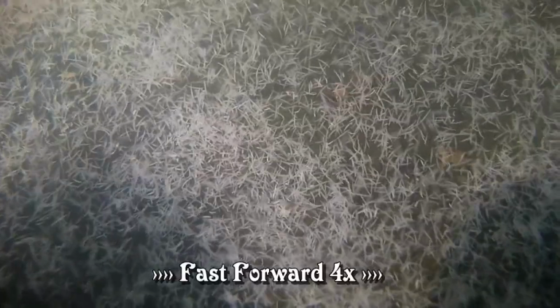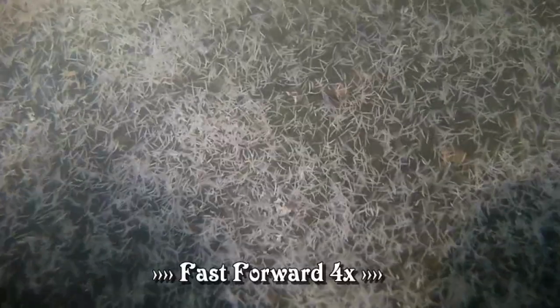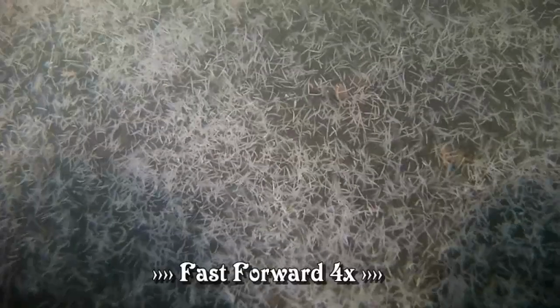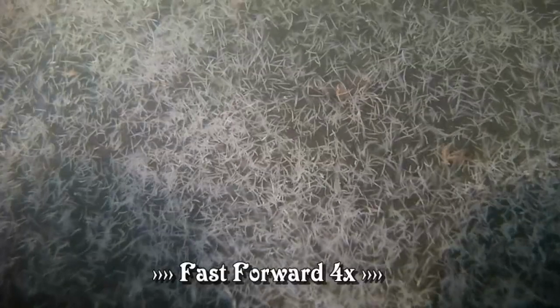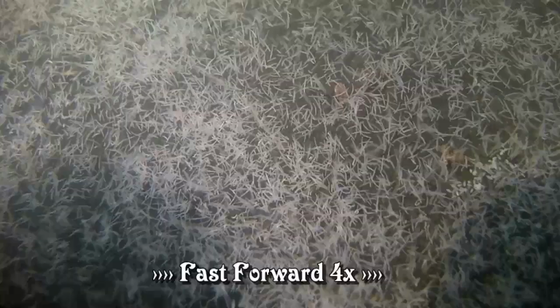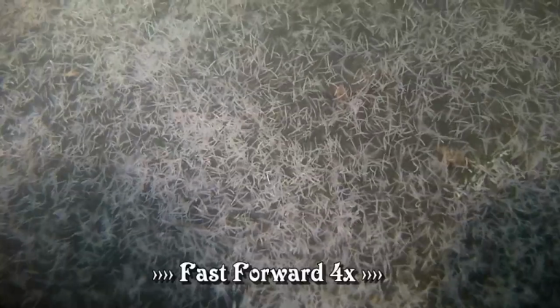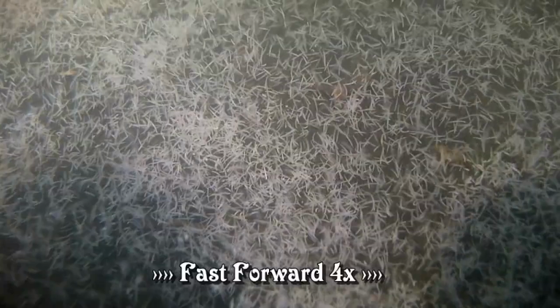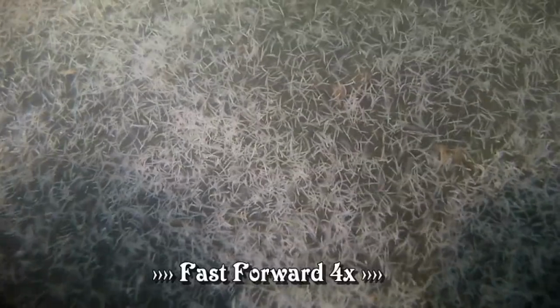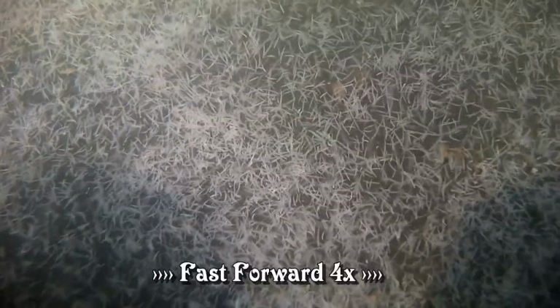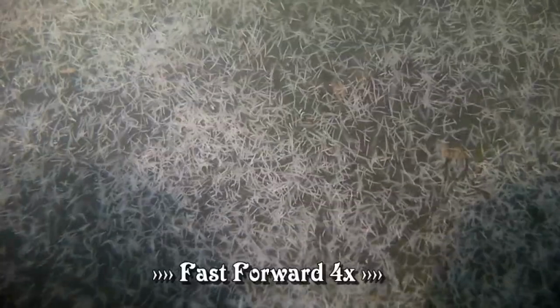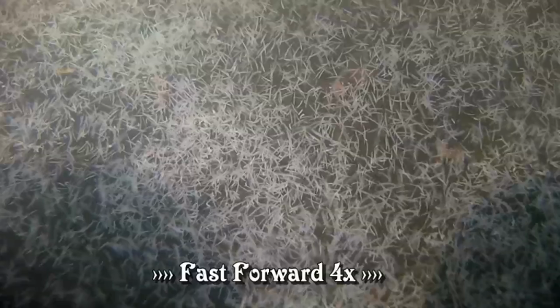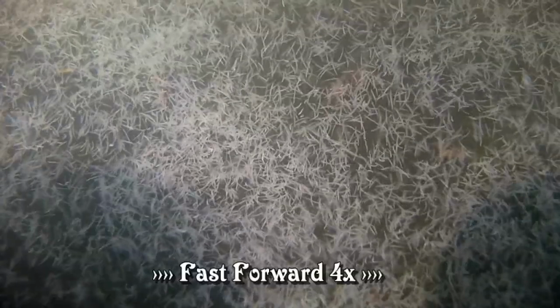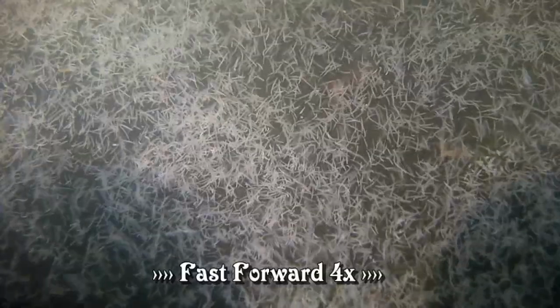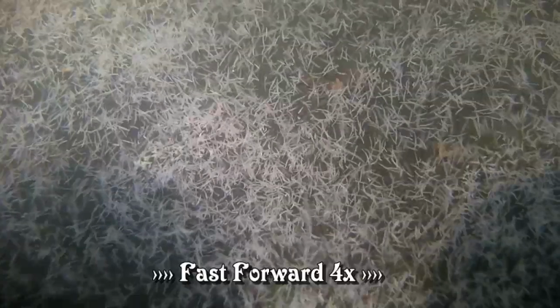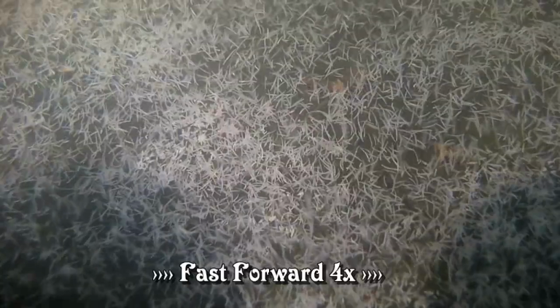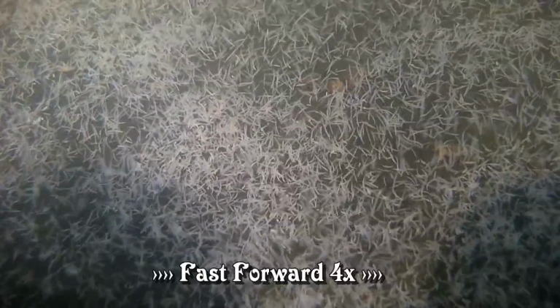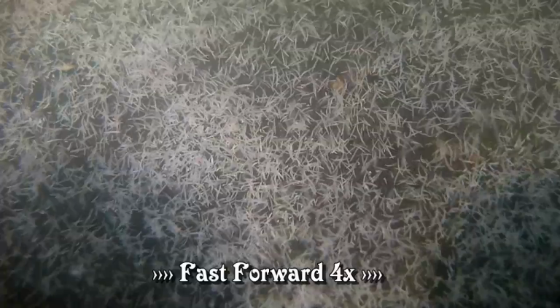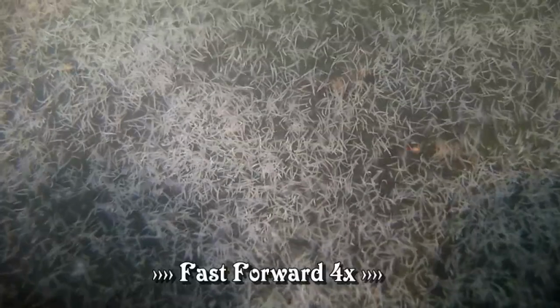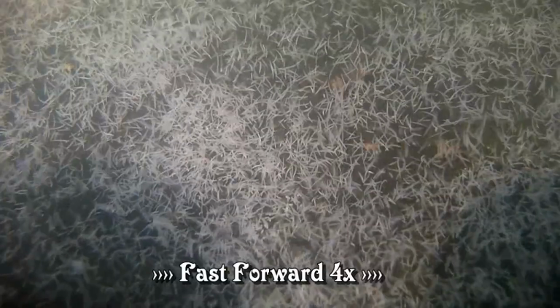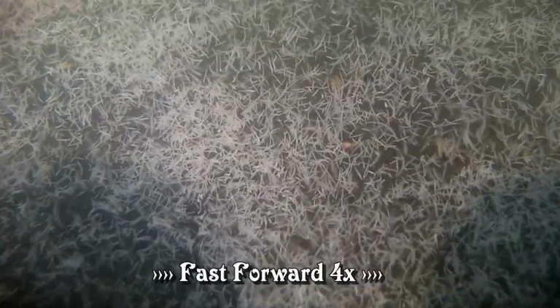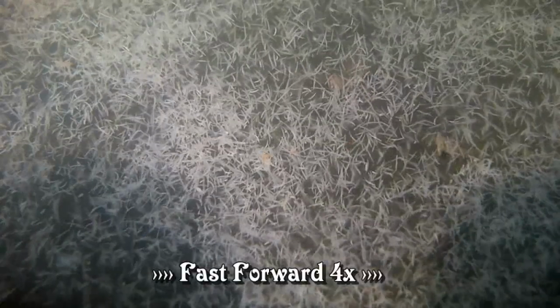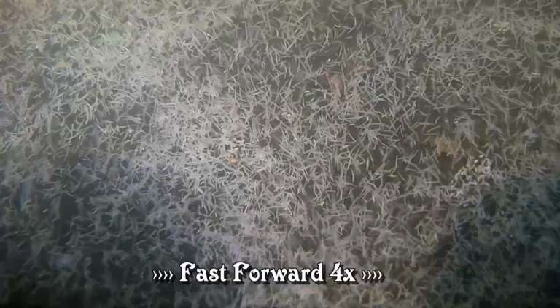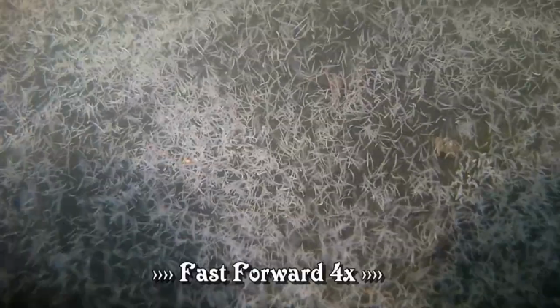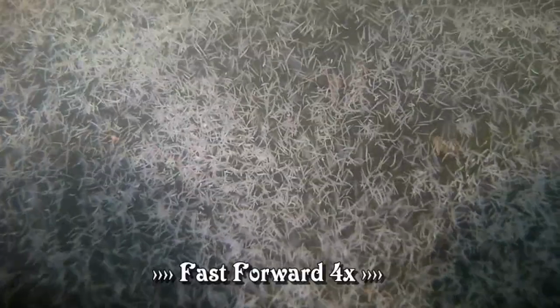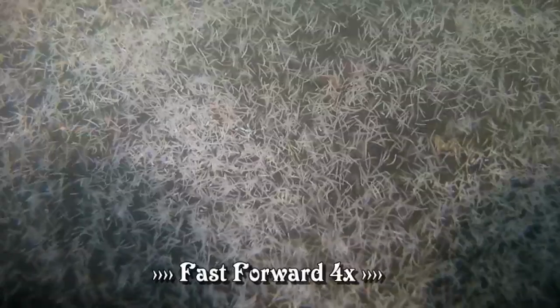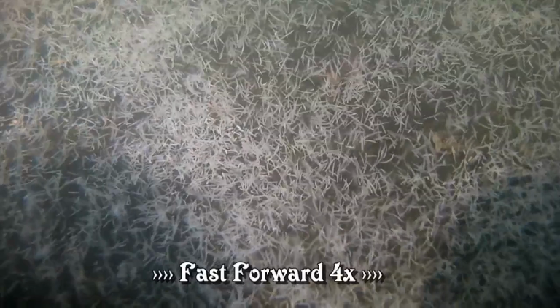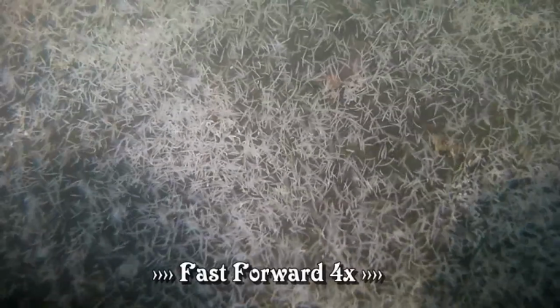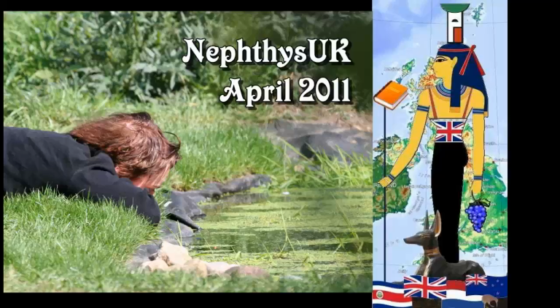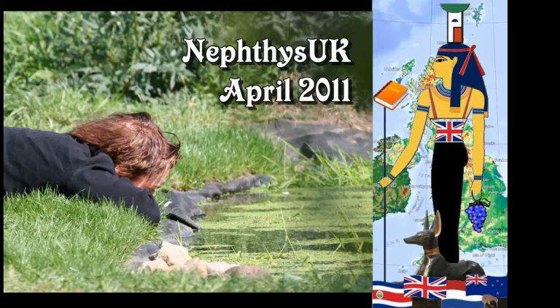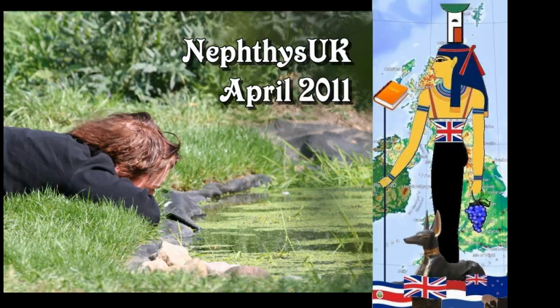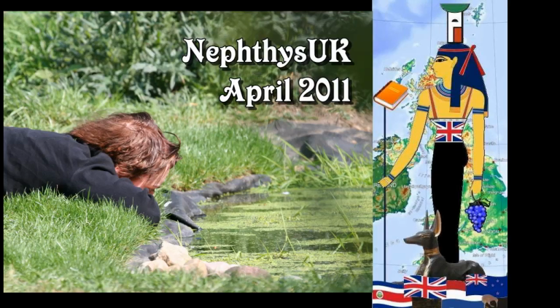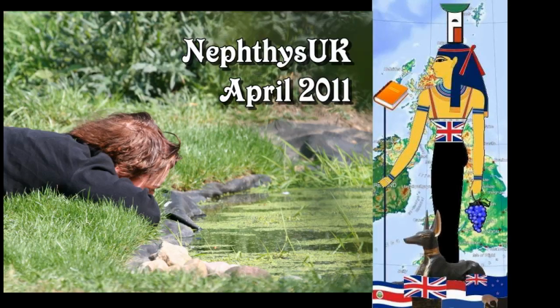They like to come out when it's warm and sunny, and I don't blame them. I feel exactly the same way about things.